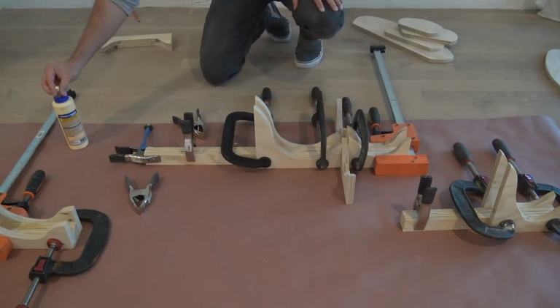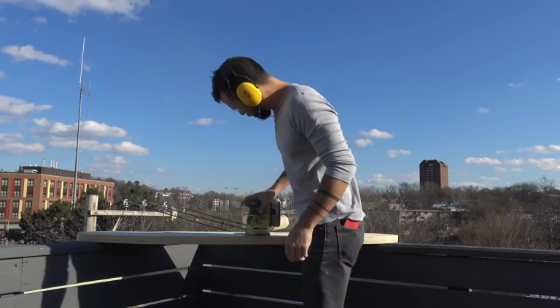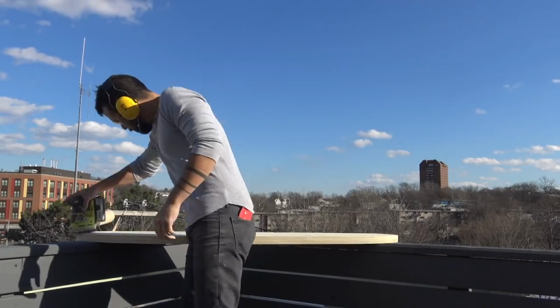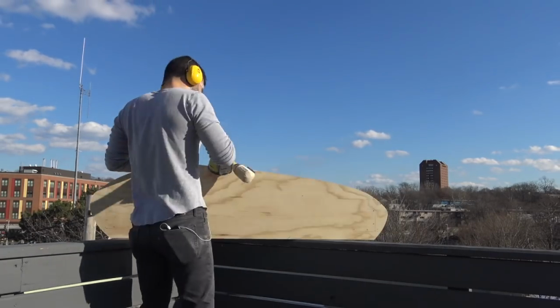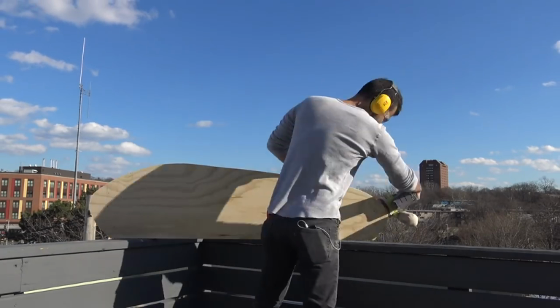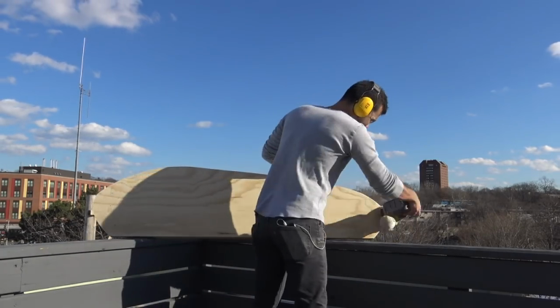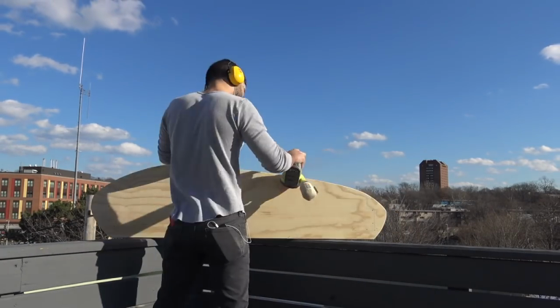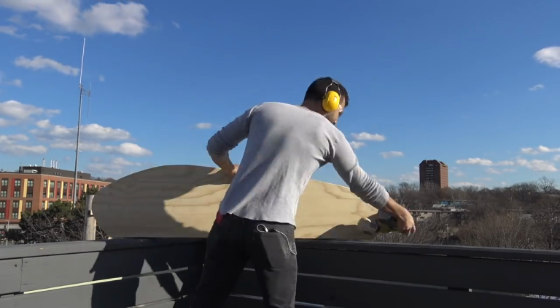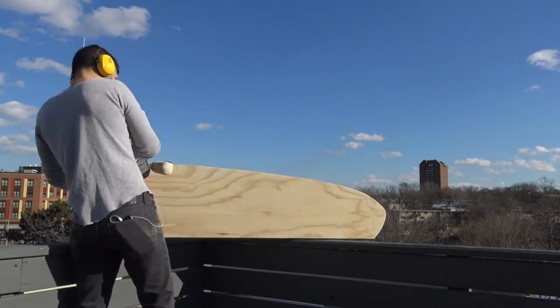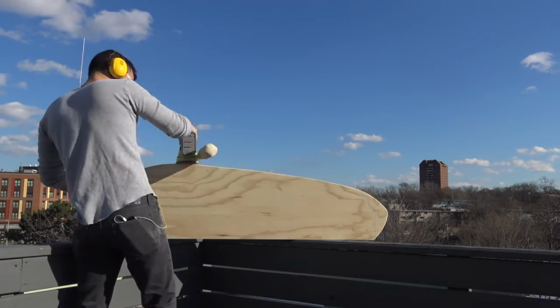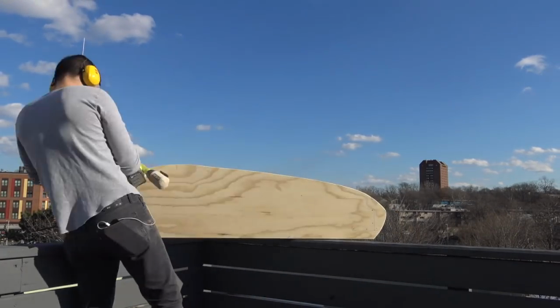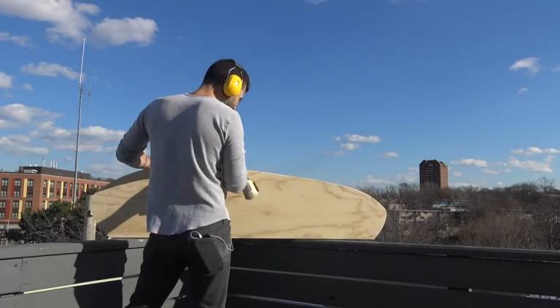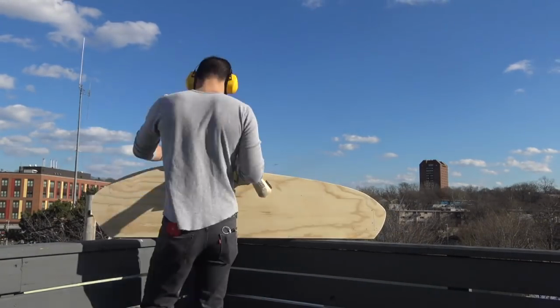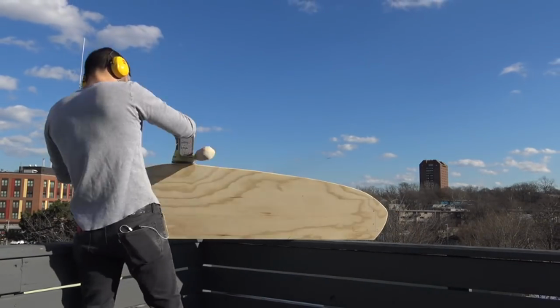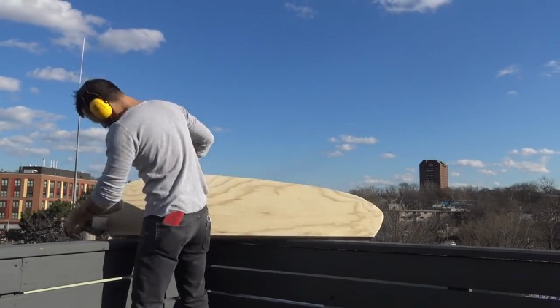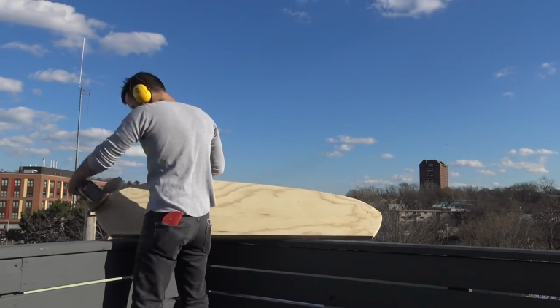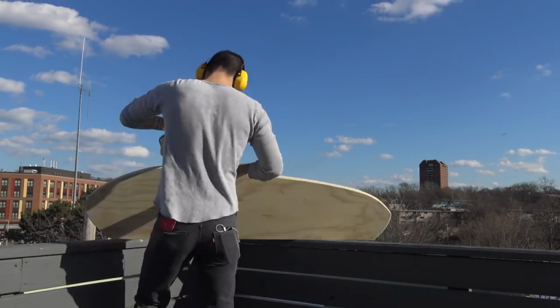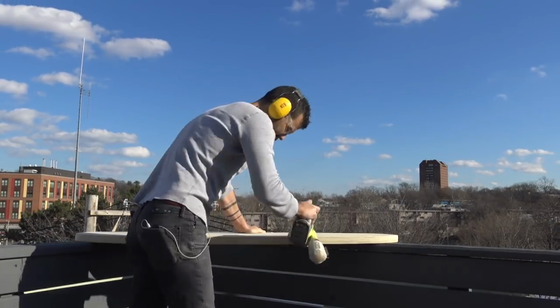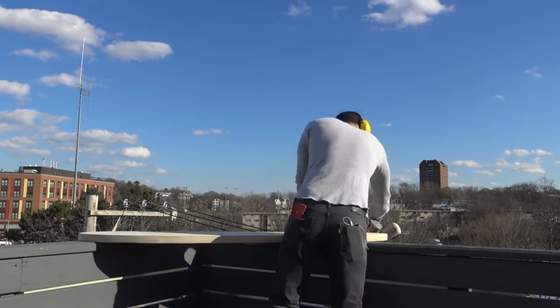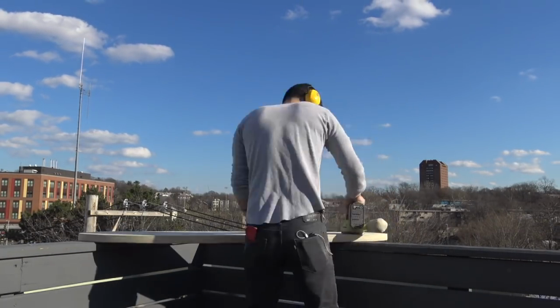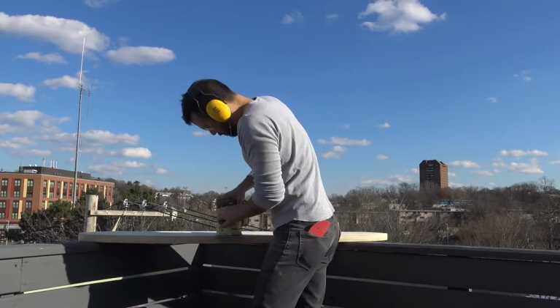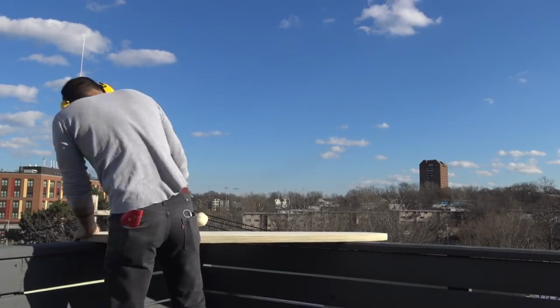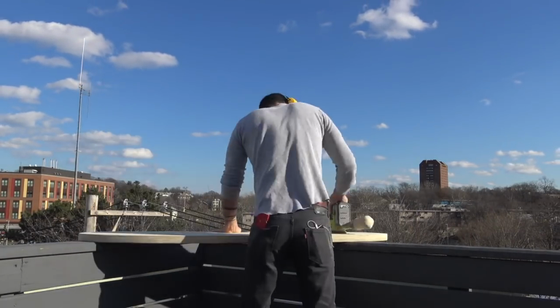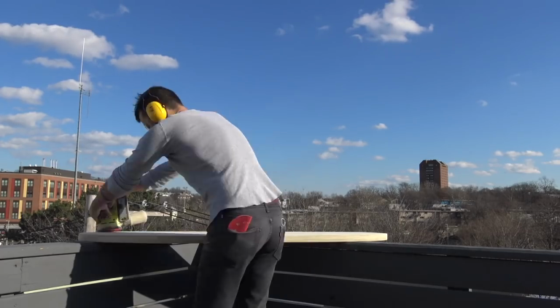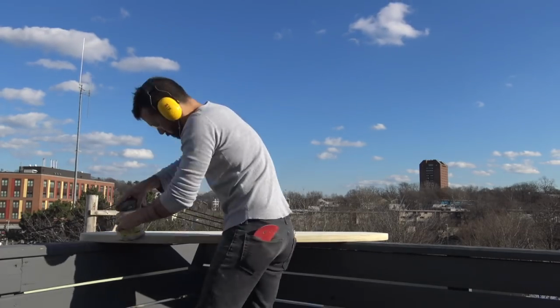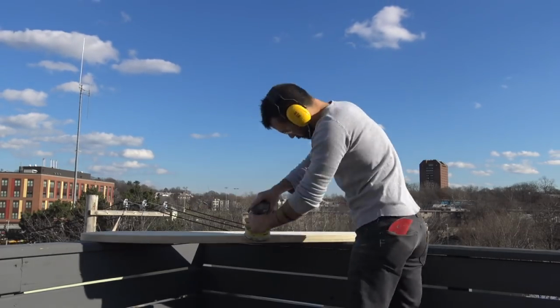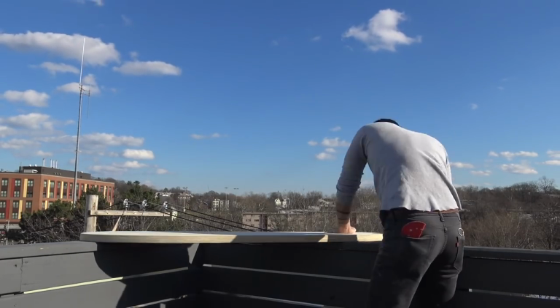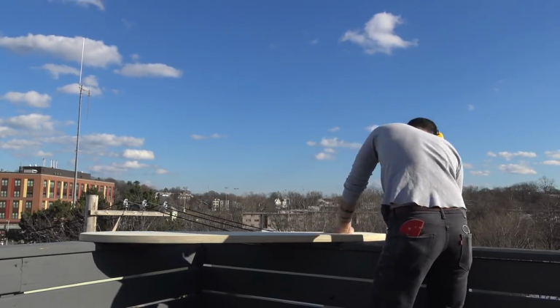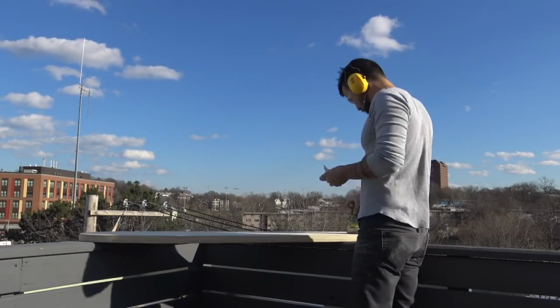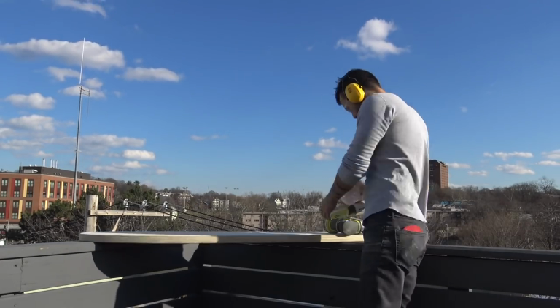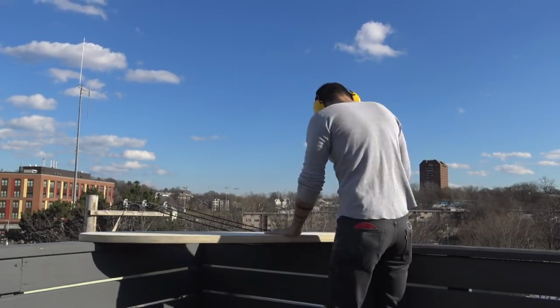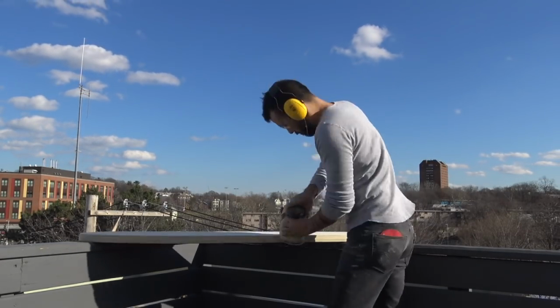While I was waiting for the glue to dry, I sanded the shelves and desk pieces with my orbital sander.